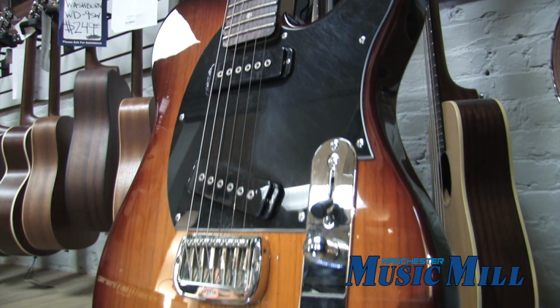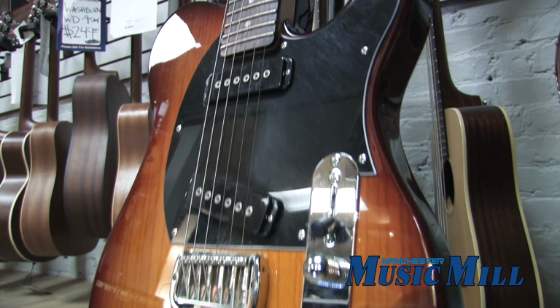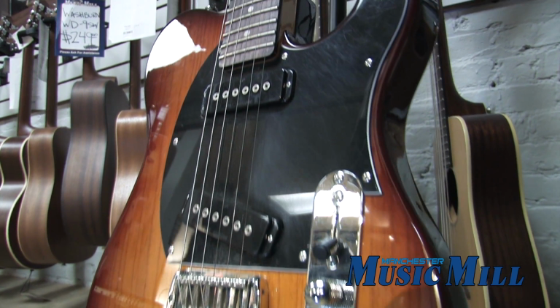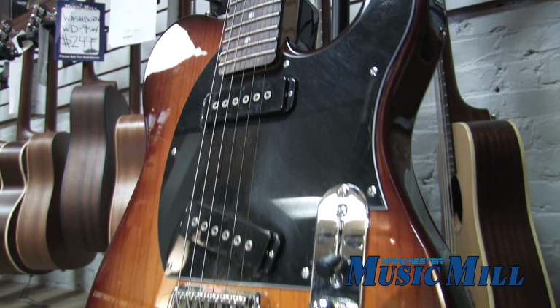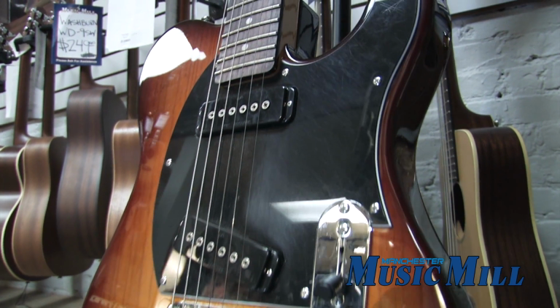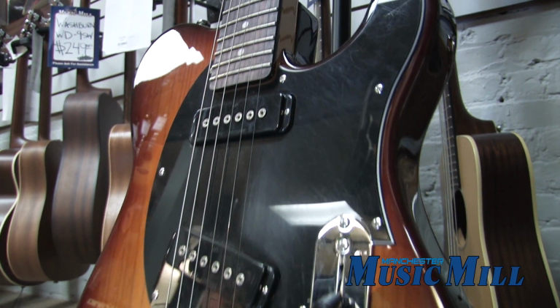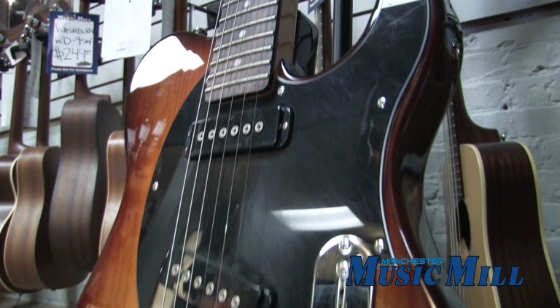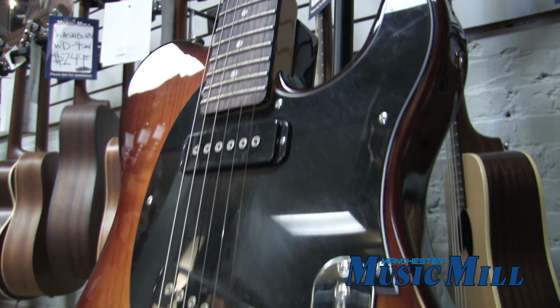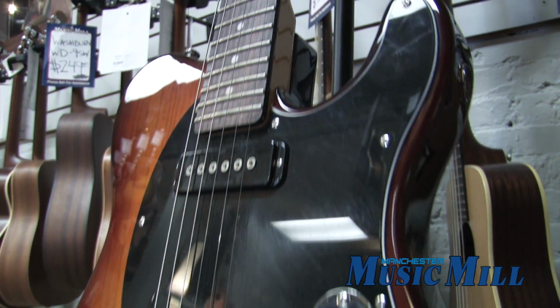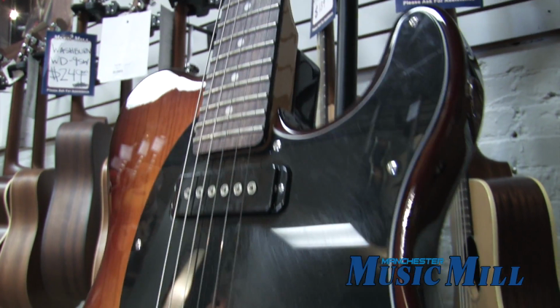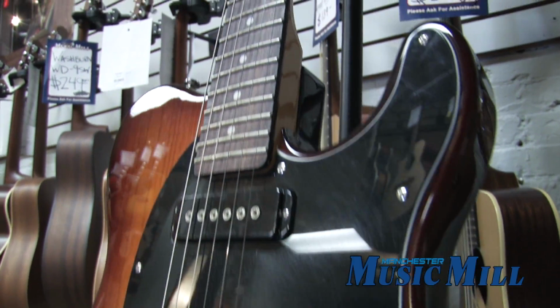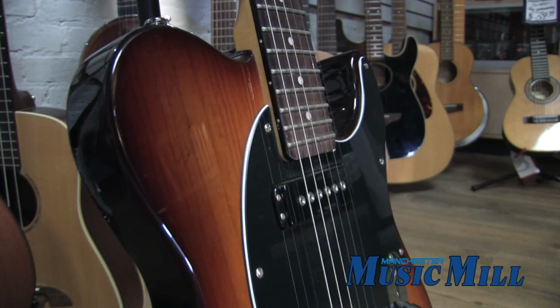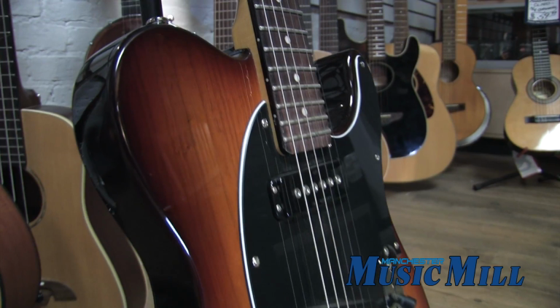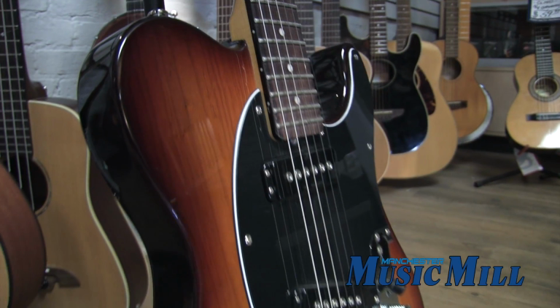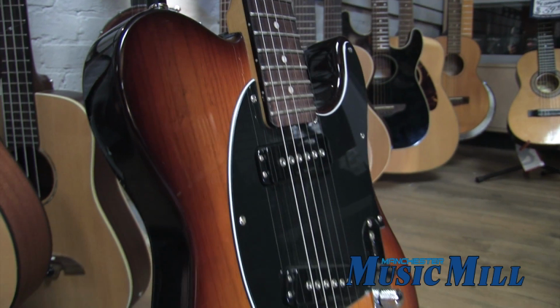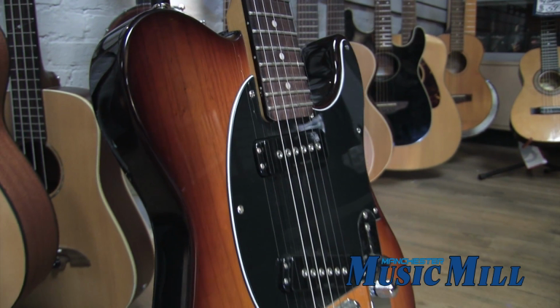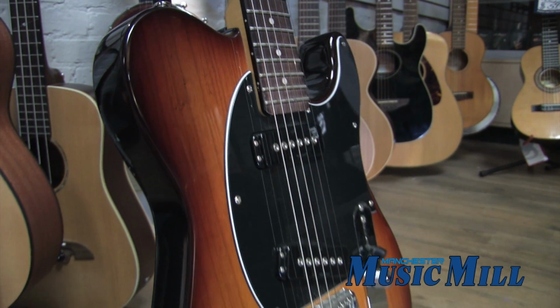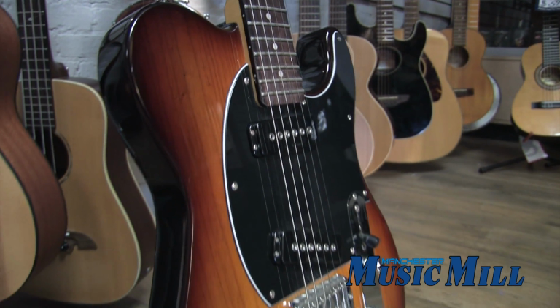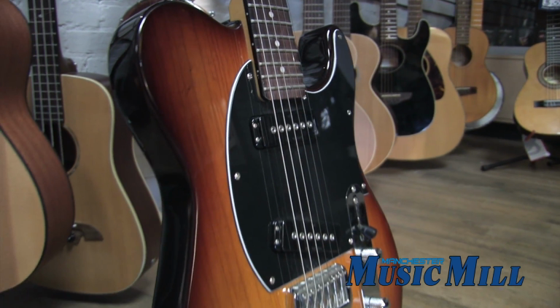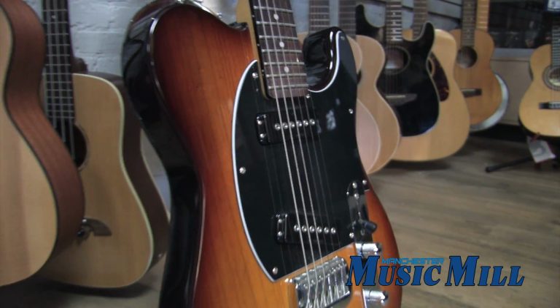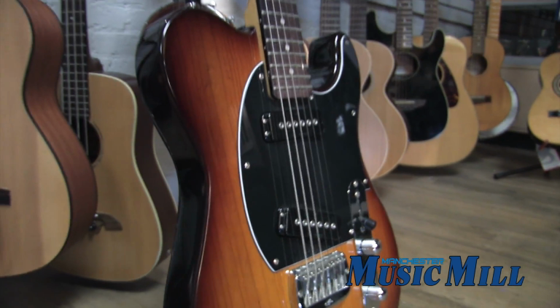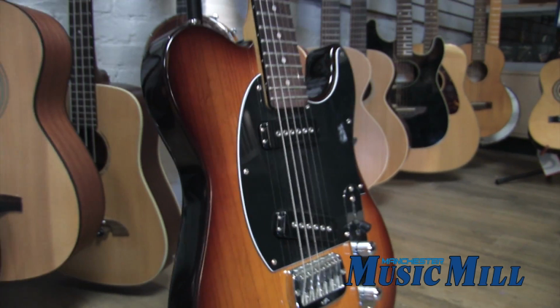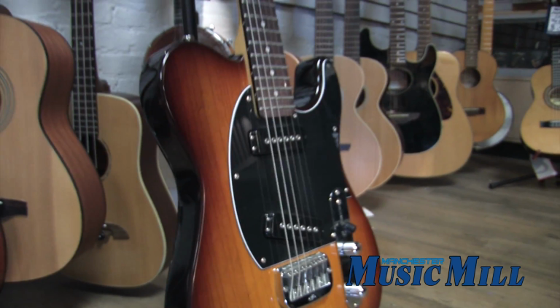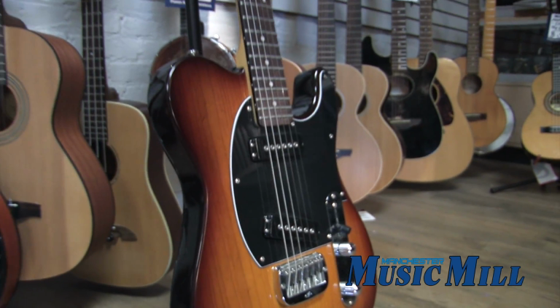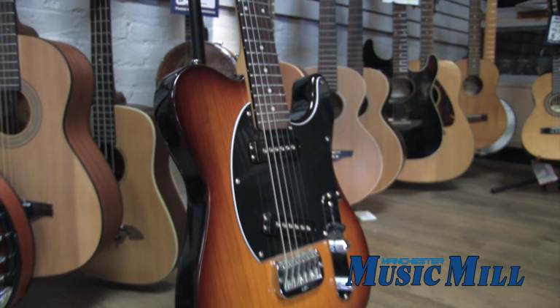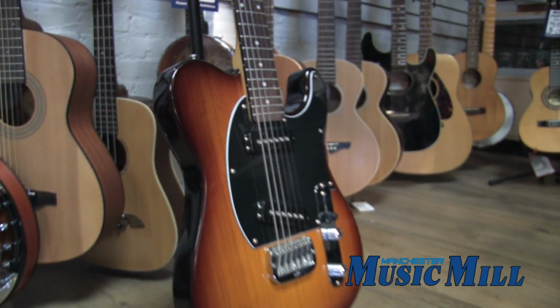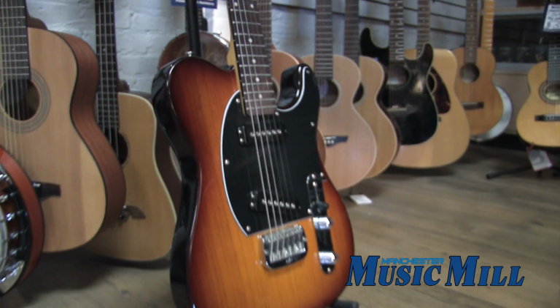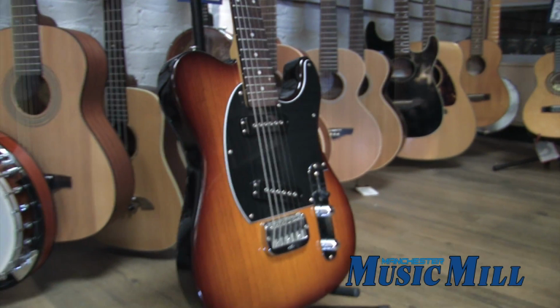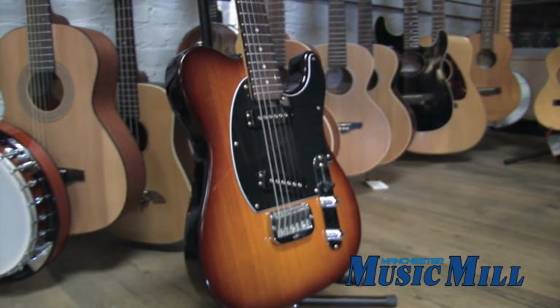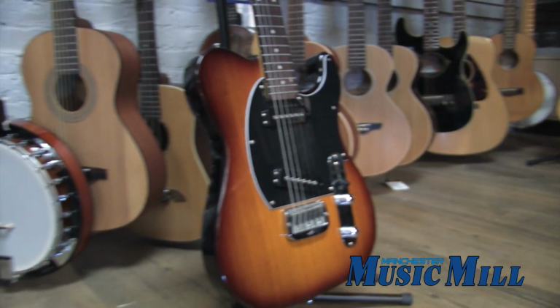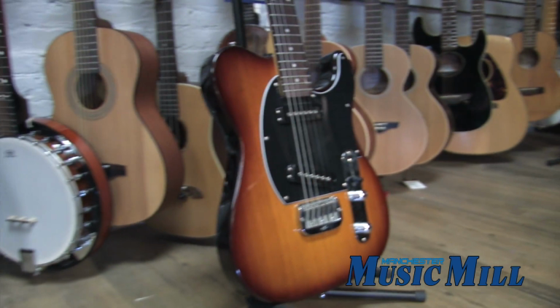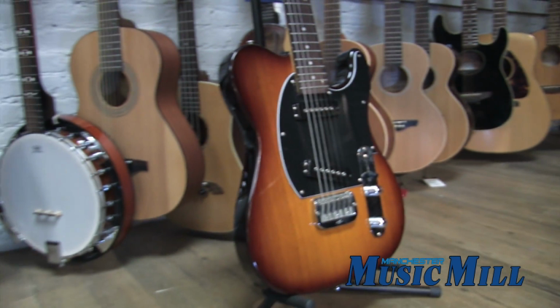This neck is a 25.5 inch scale, has 22 frets and a rosewood fingerboard.